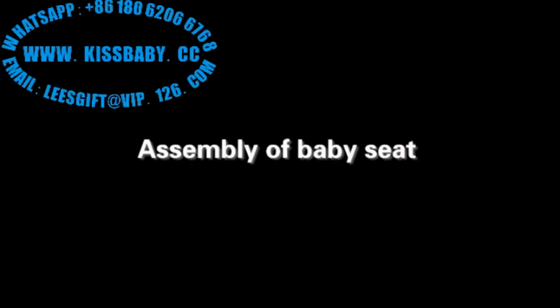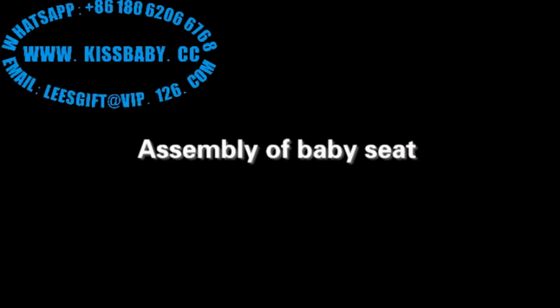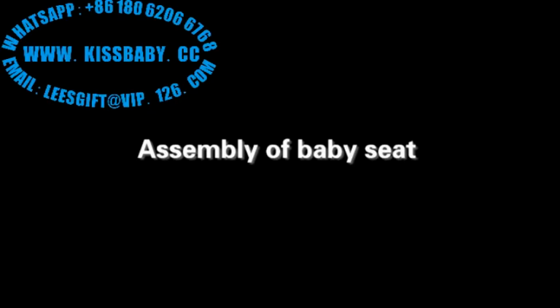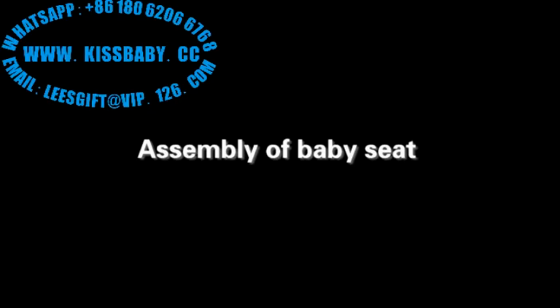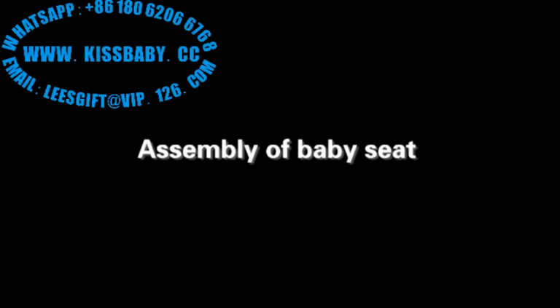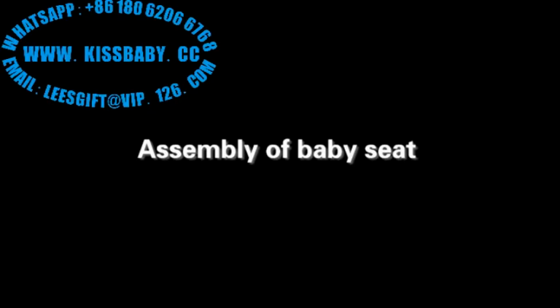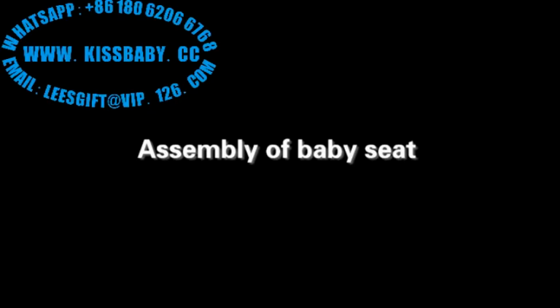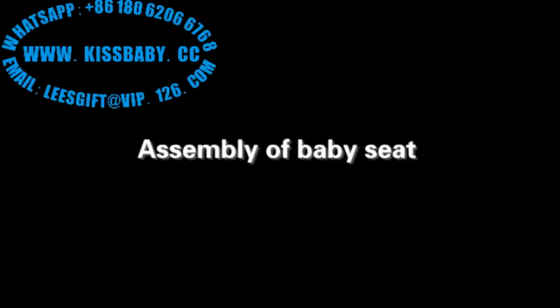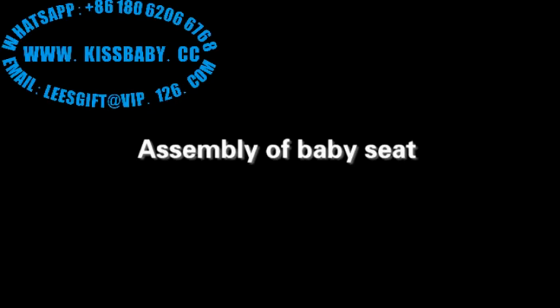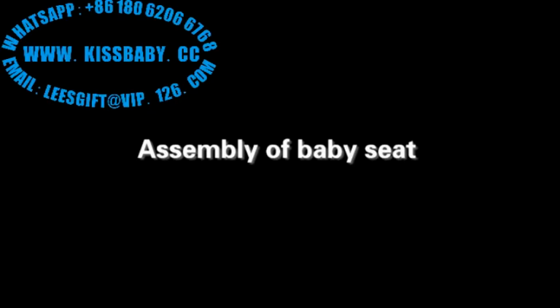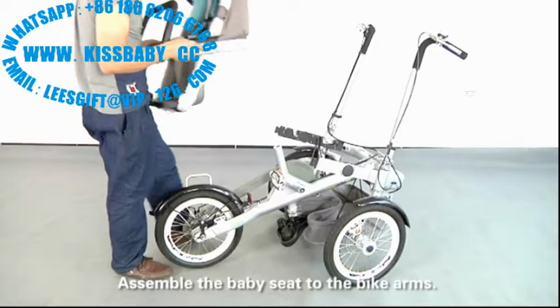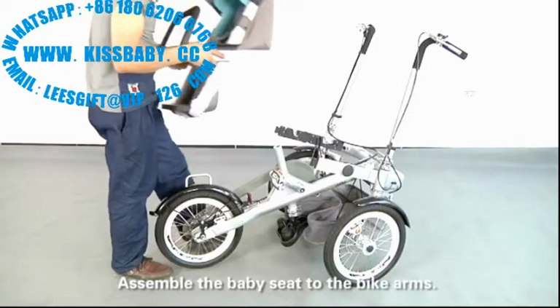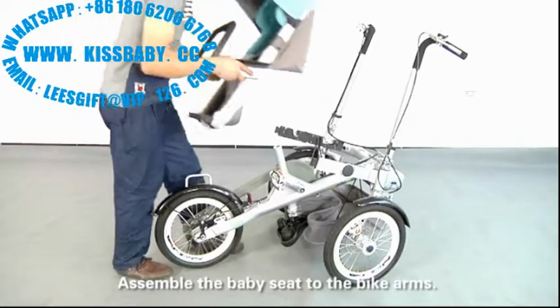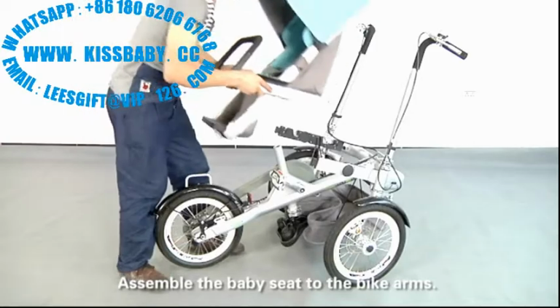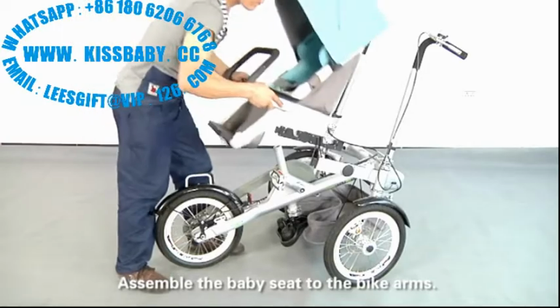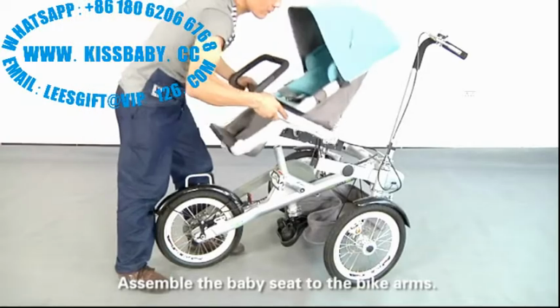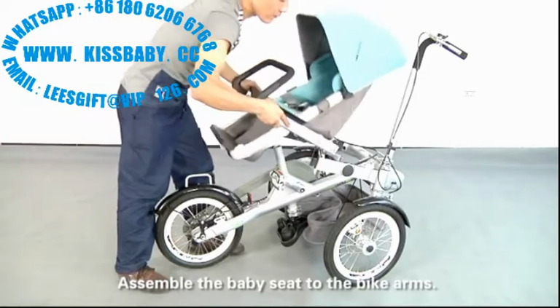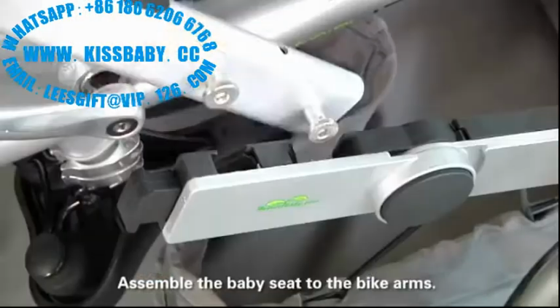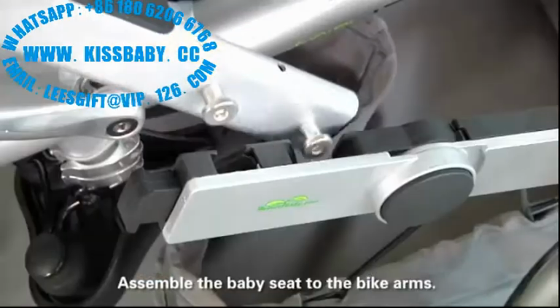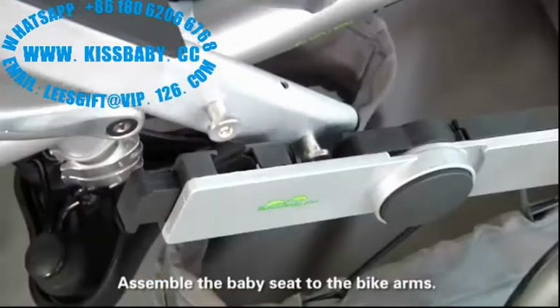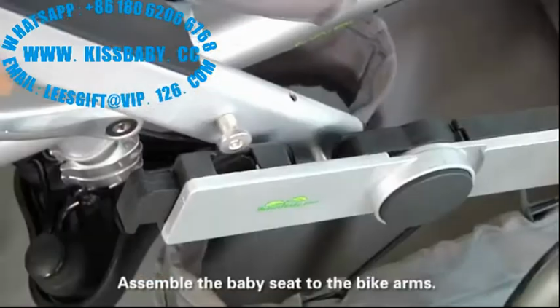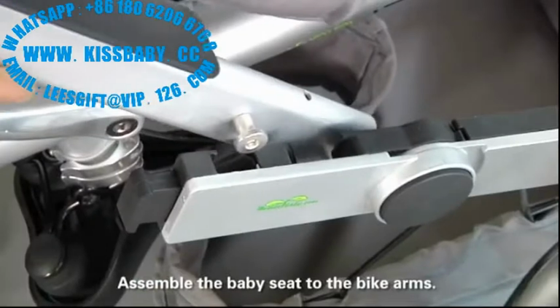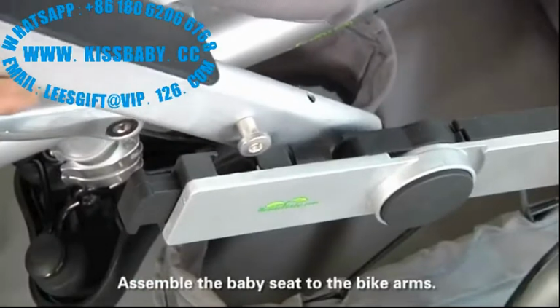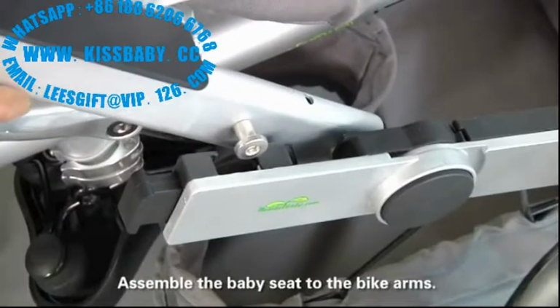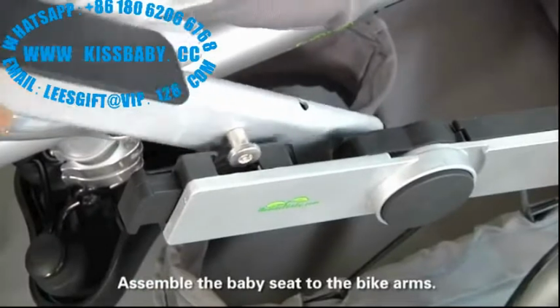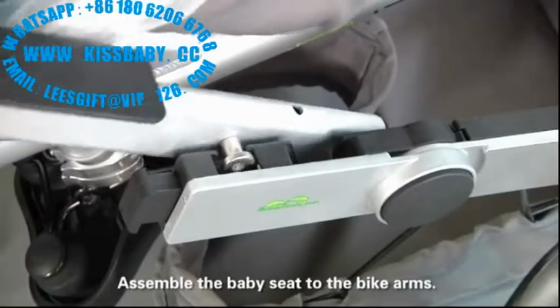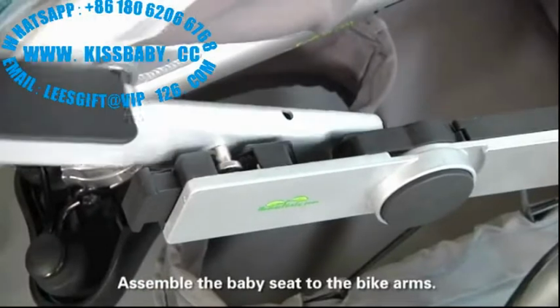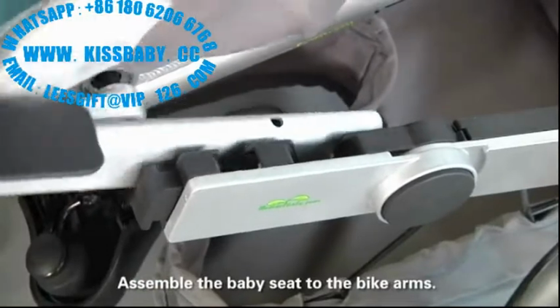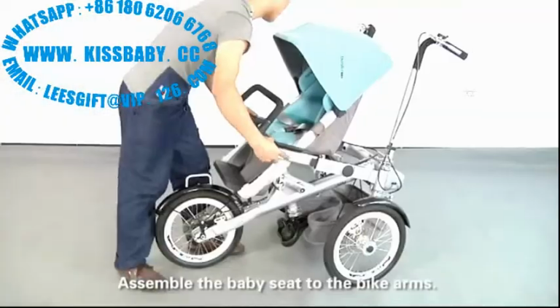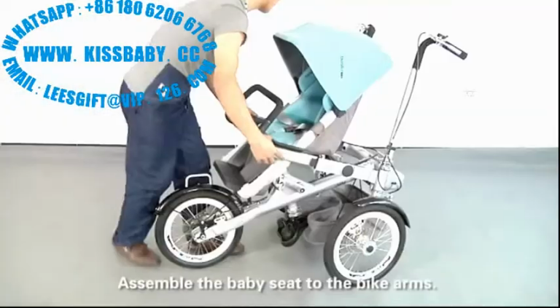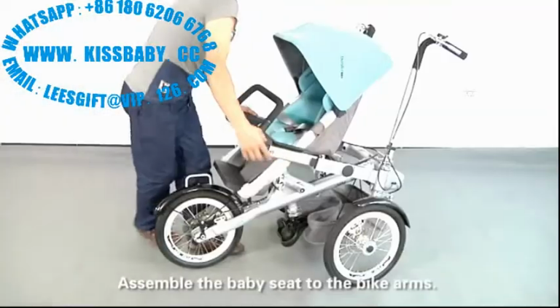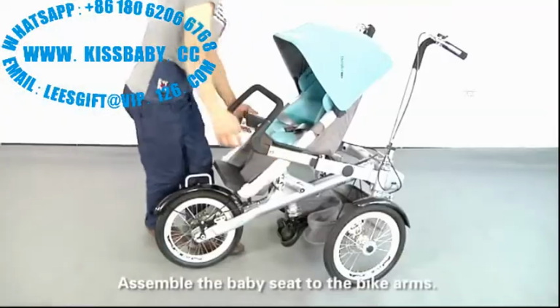Assemble the baby seat to the back arms.